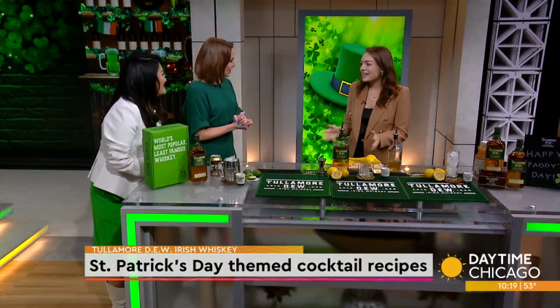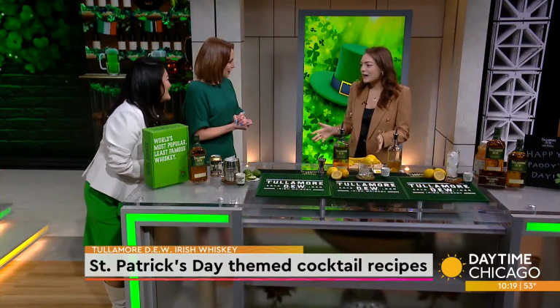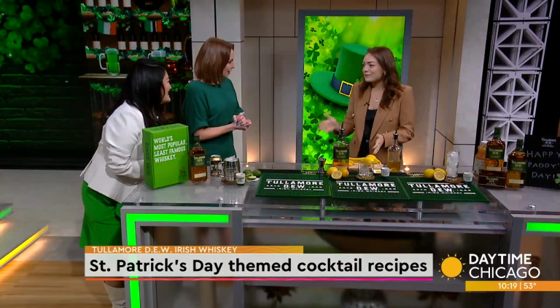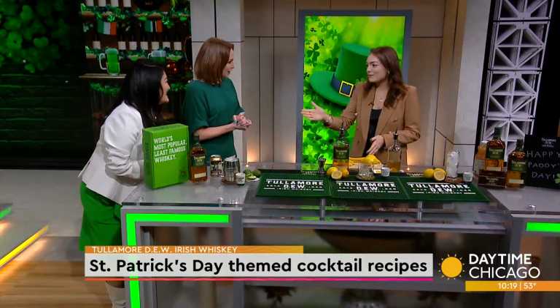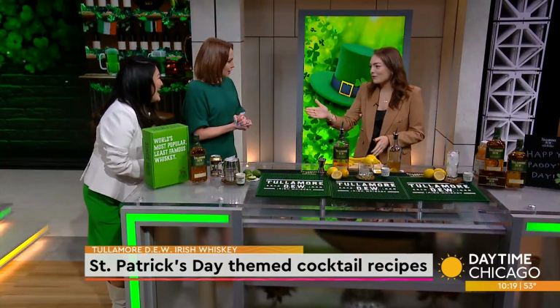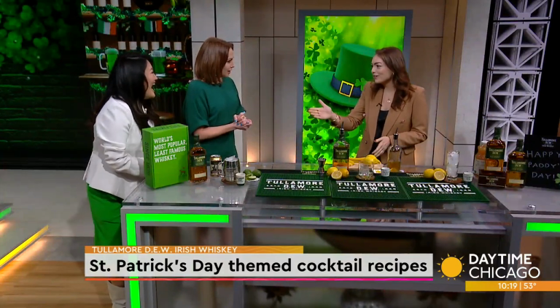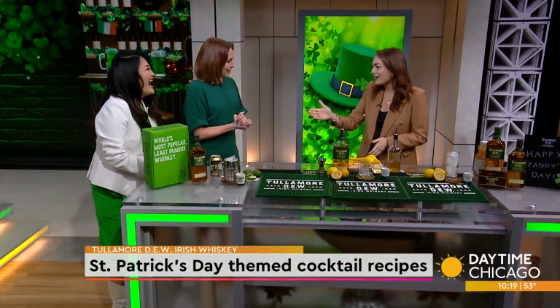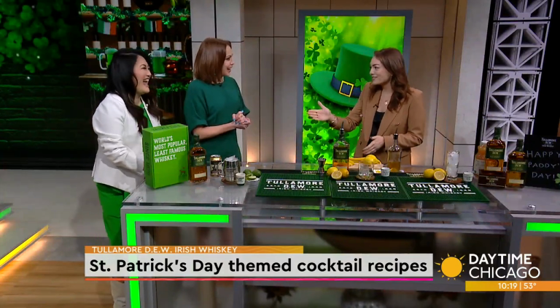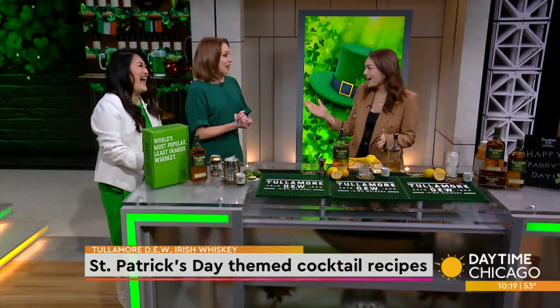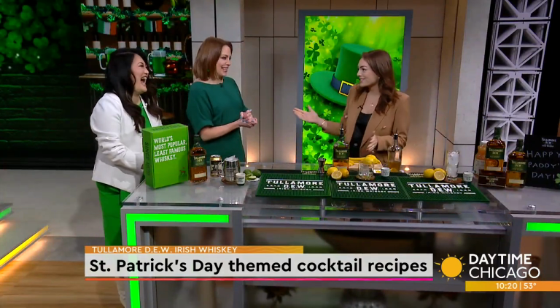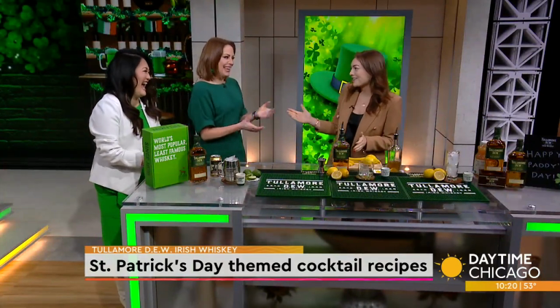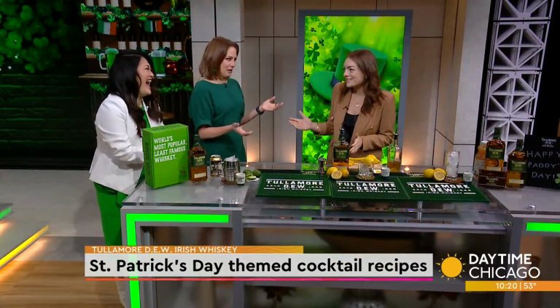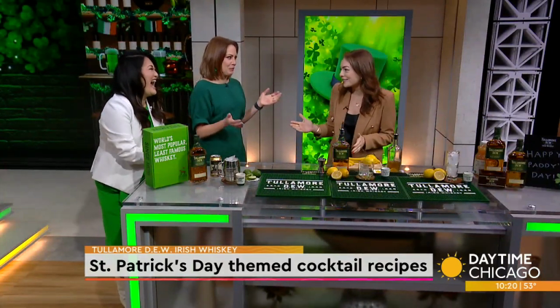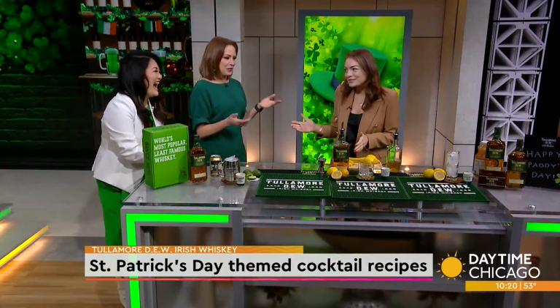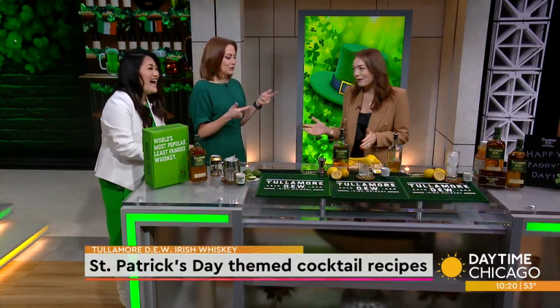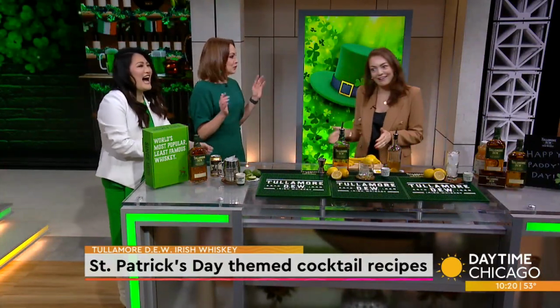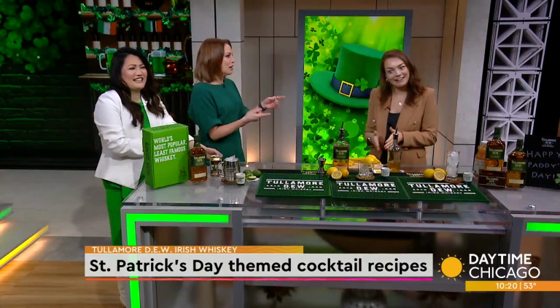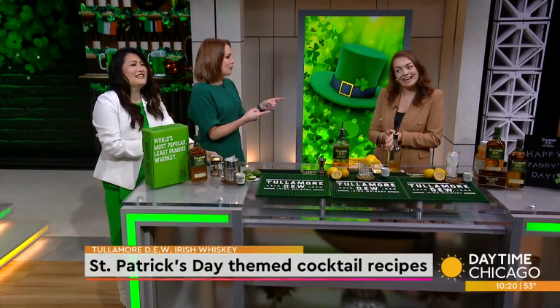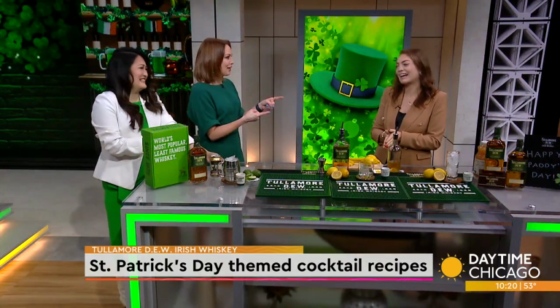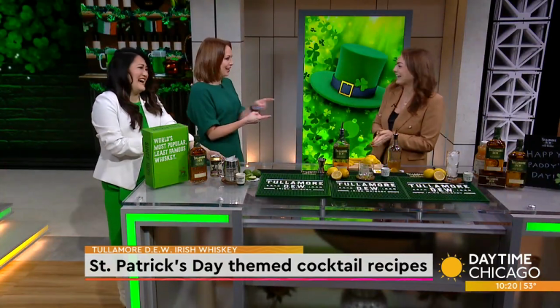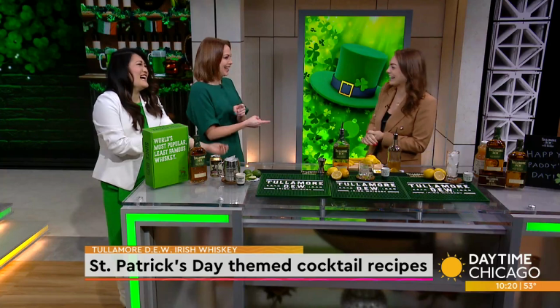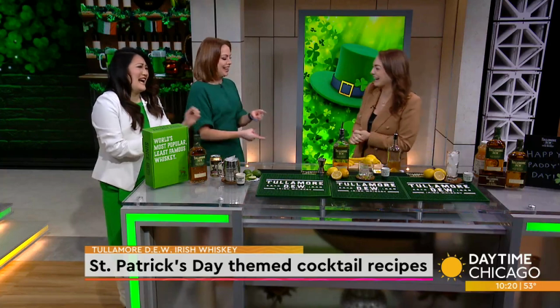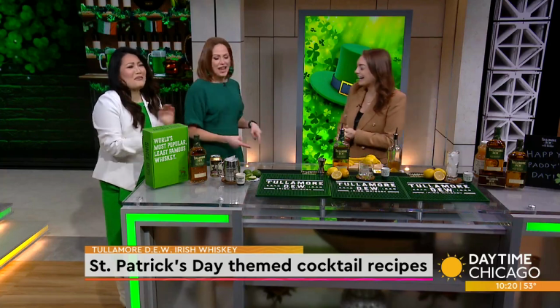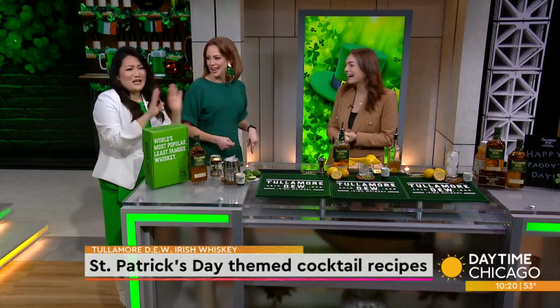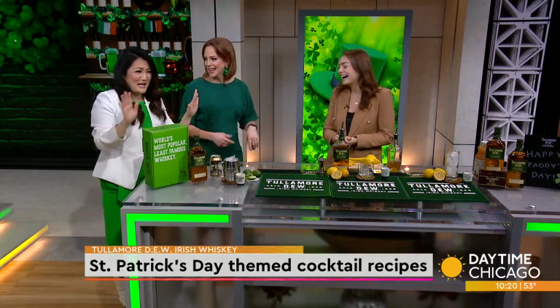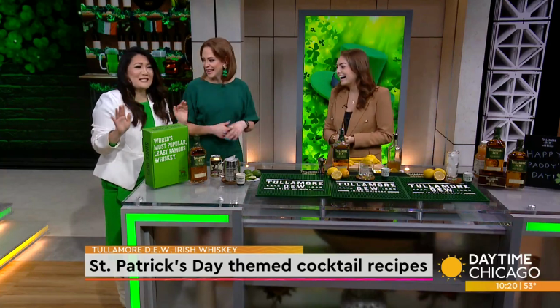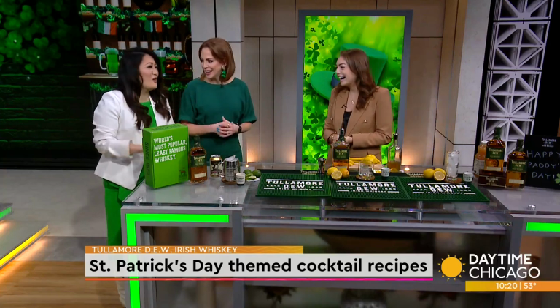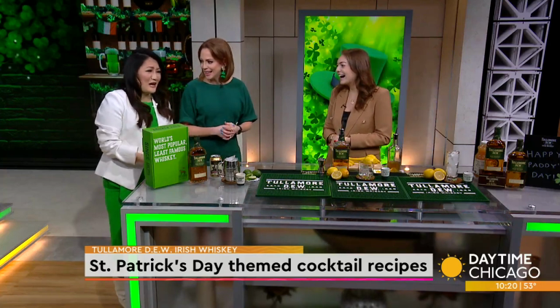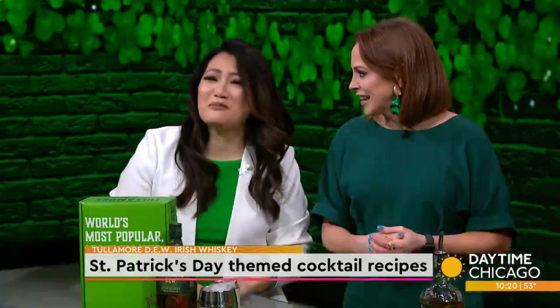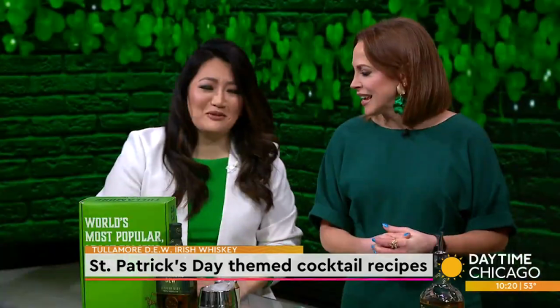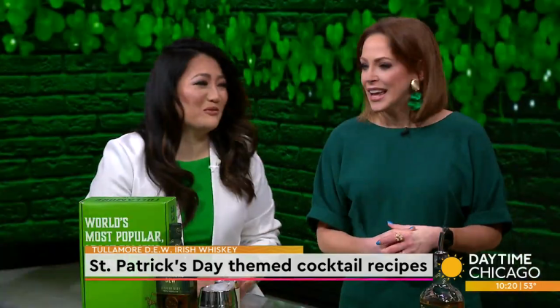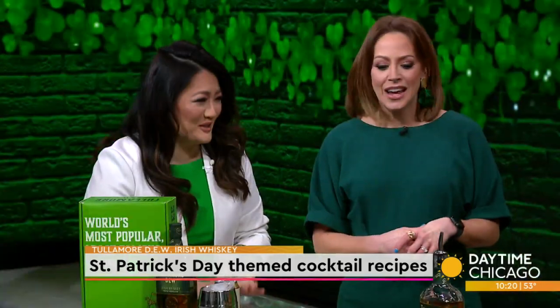Thanks for having me. I'm loving all the Irish accents on set this morning.